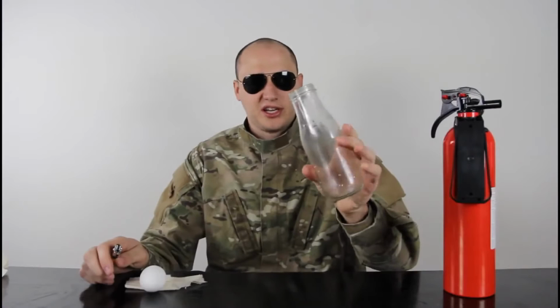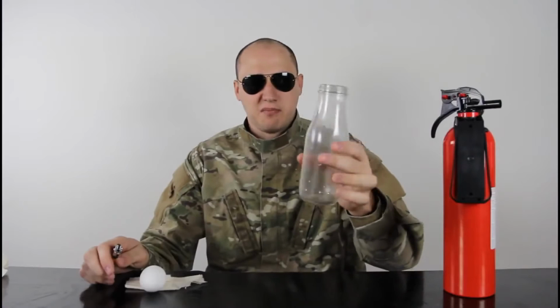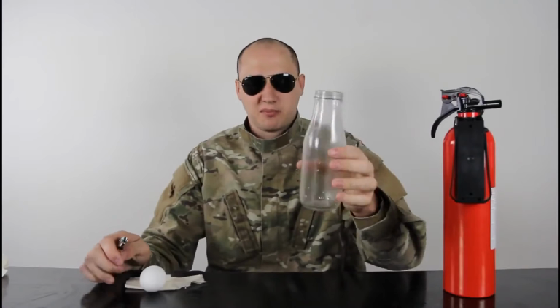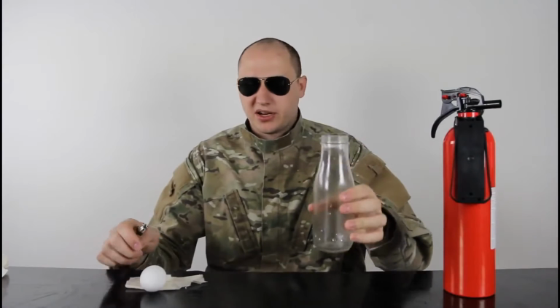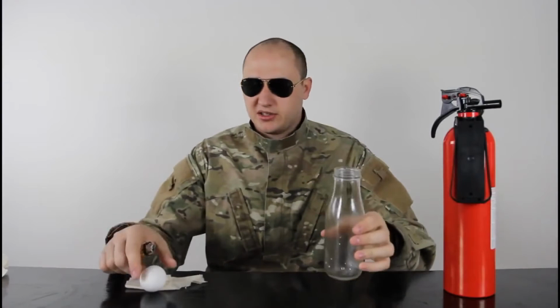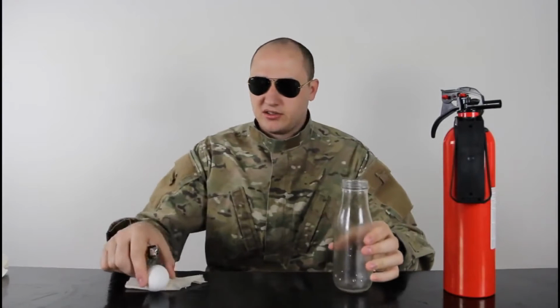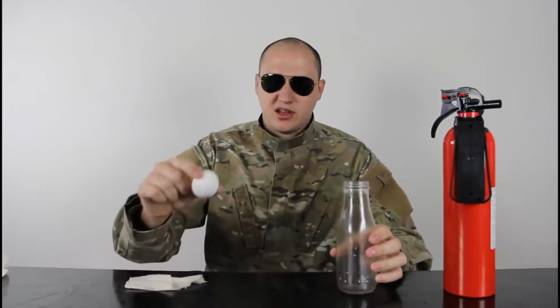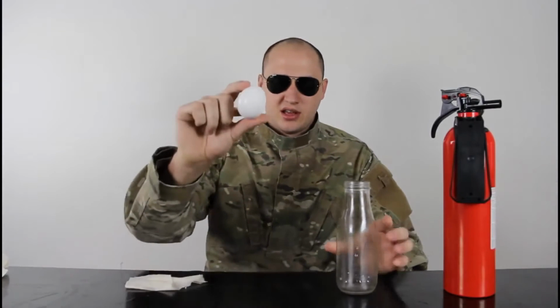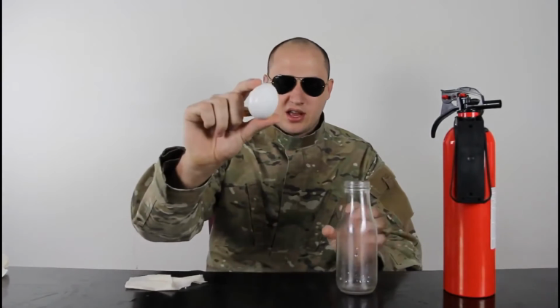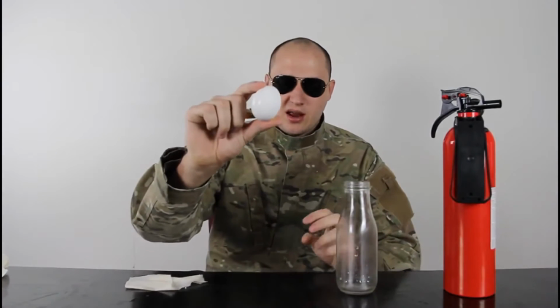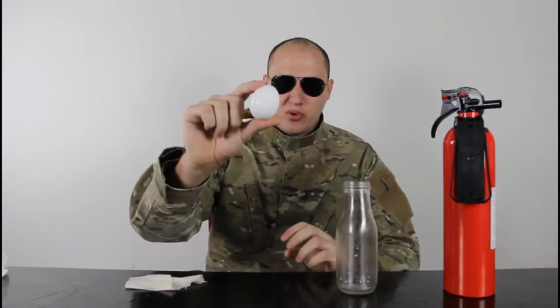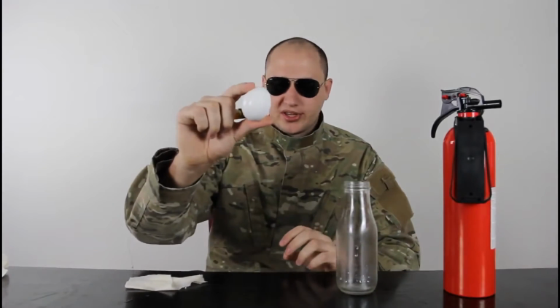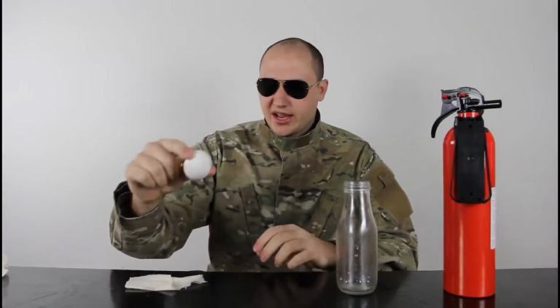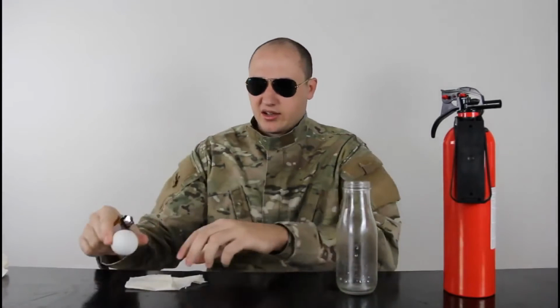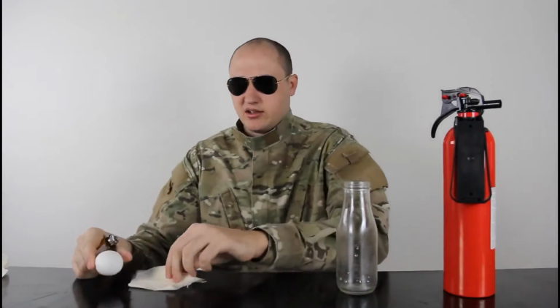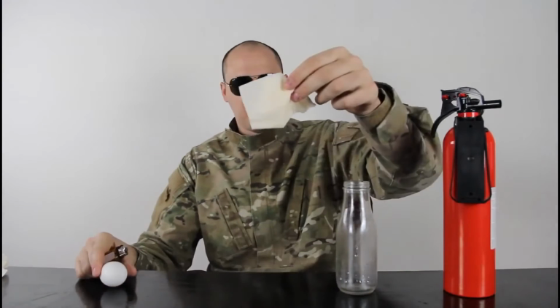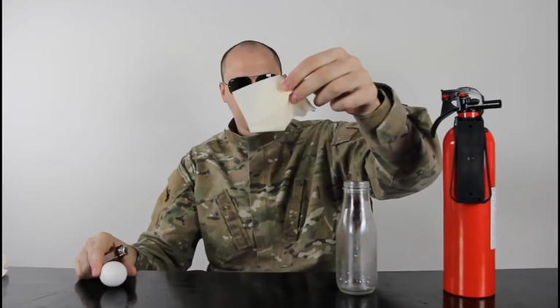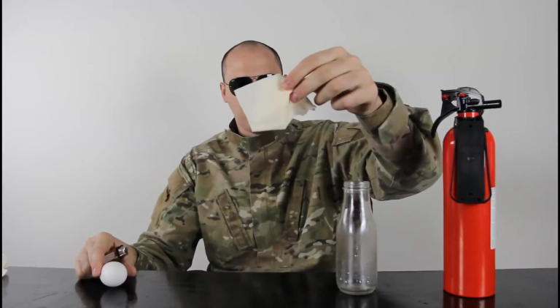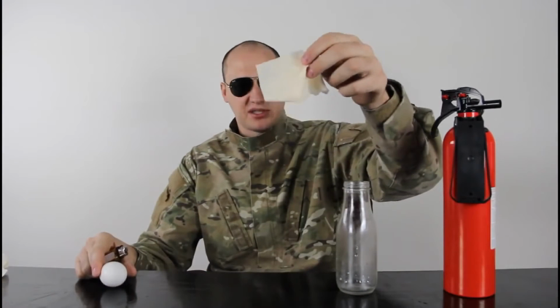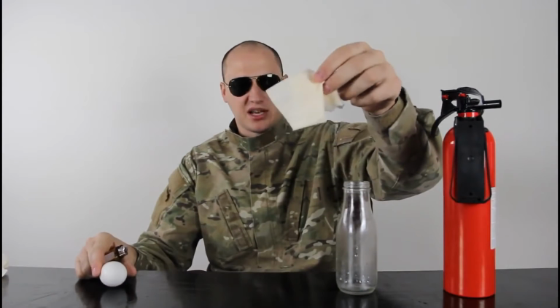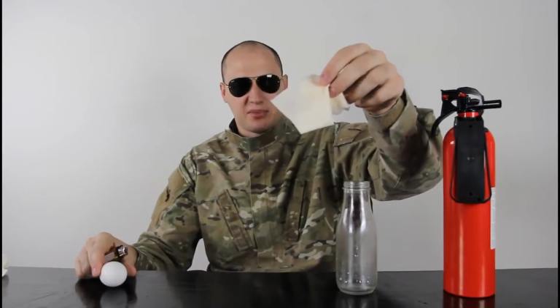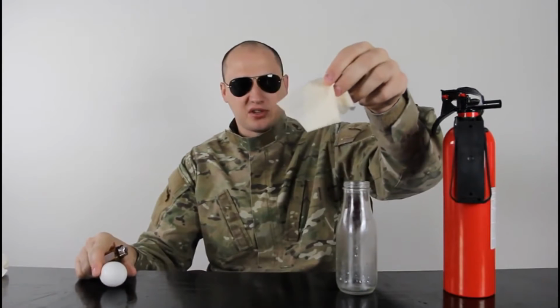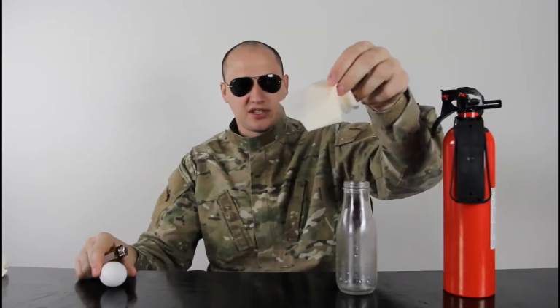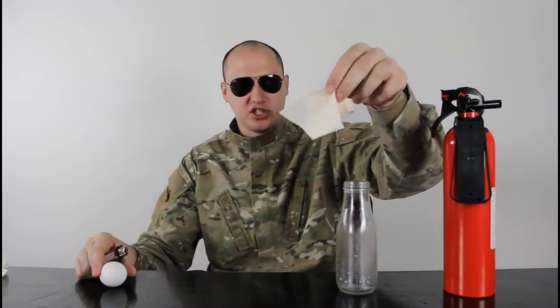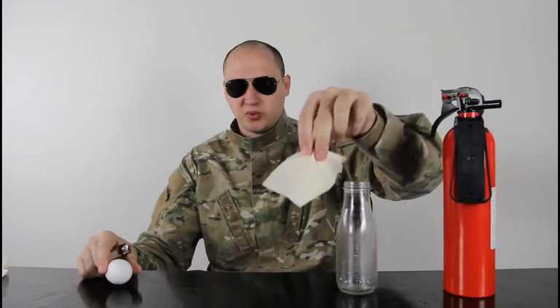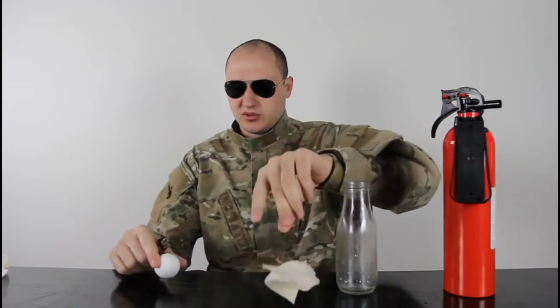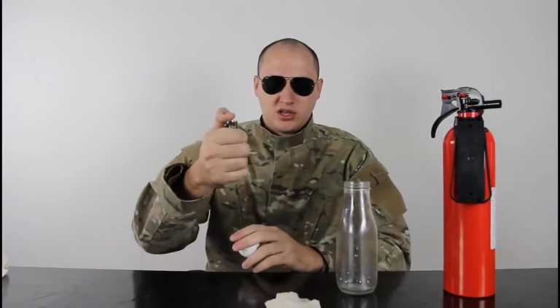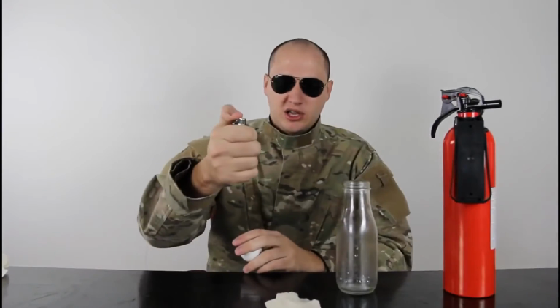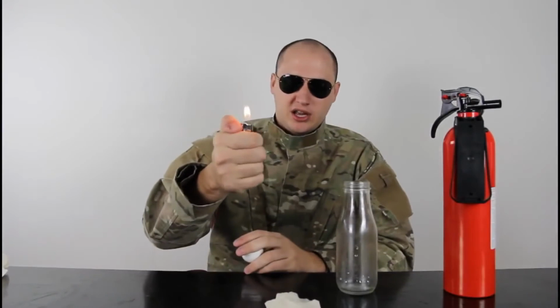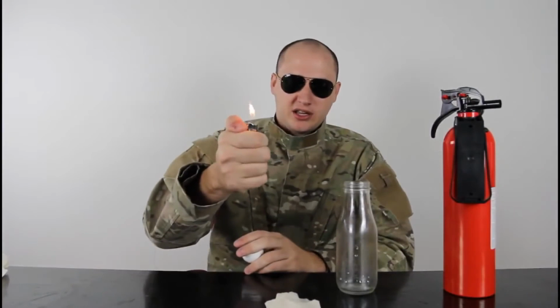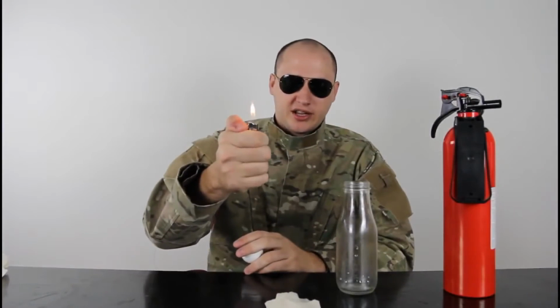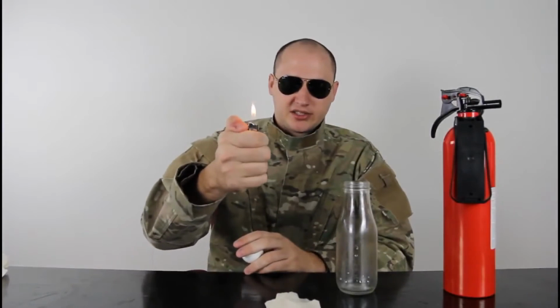So we're going to need a milk bottle, a boiled egg, a piece of paper — I got a piece of tissue — and a lighter.